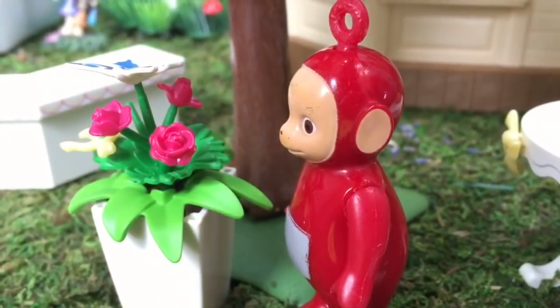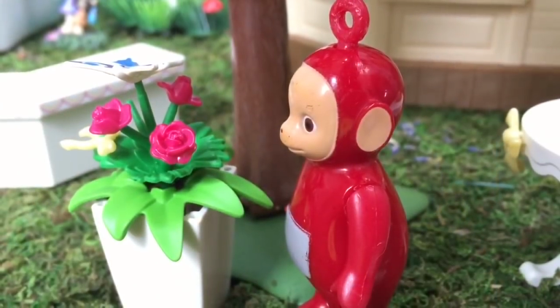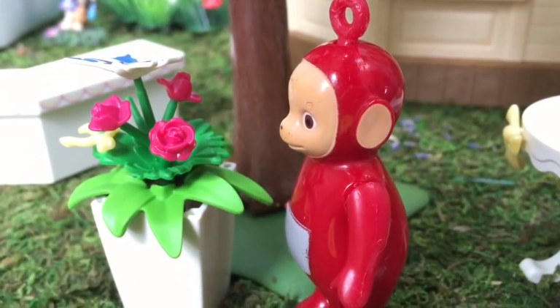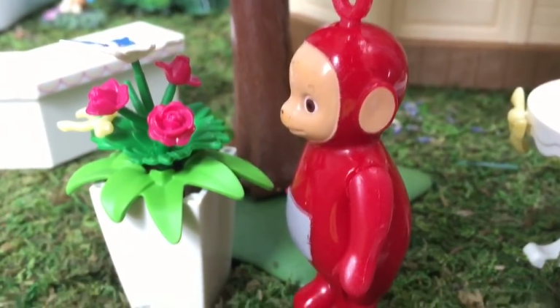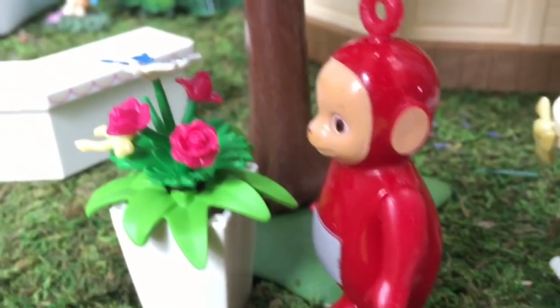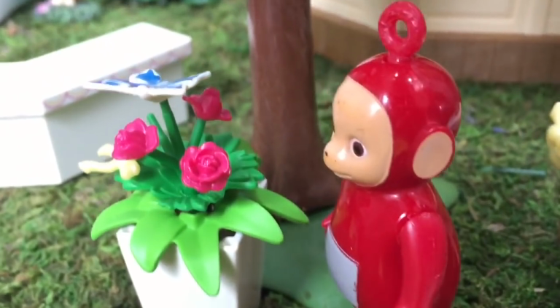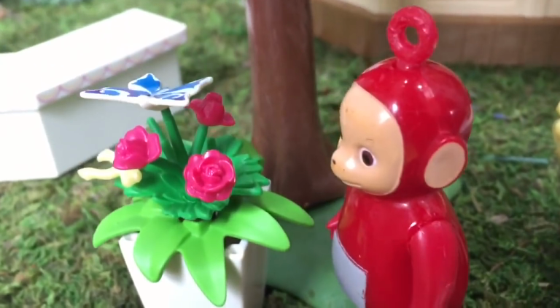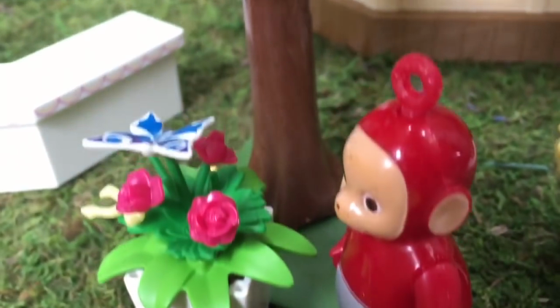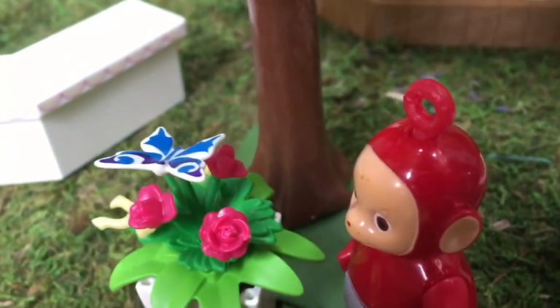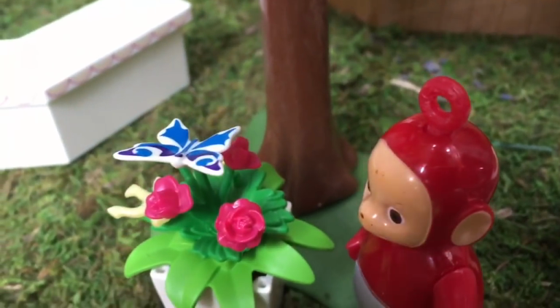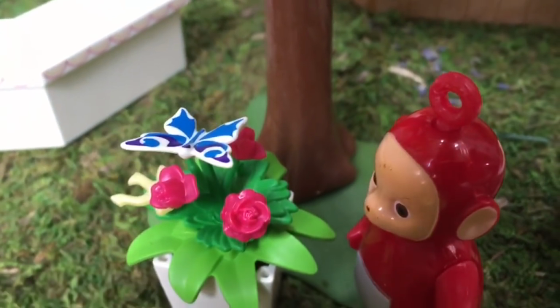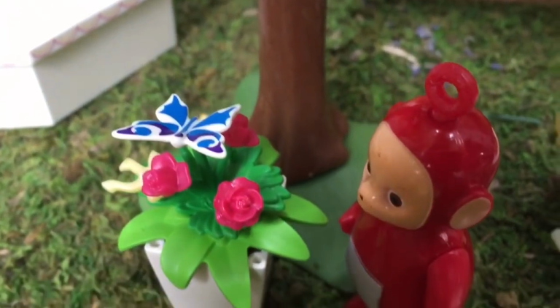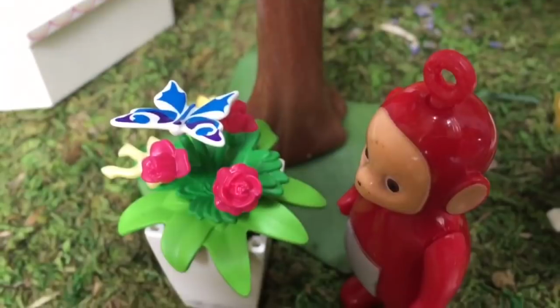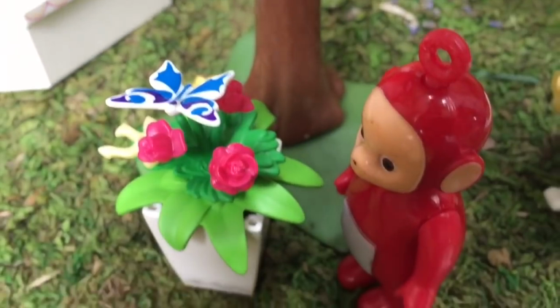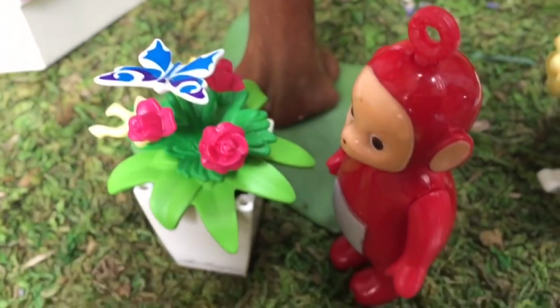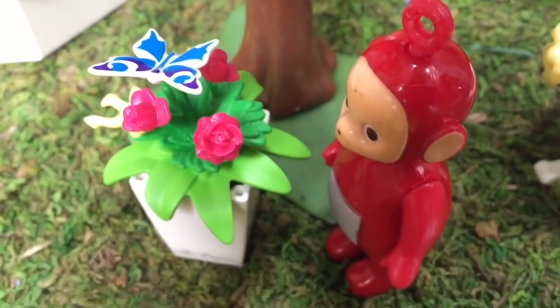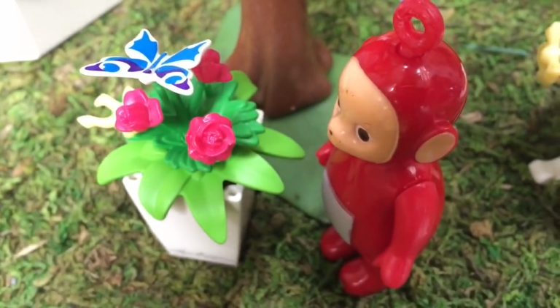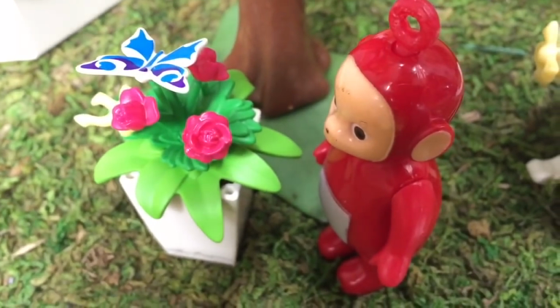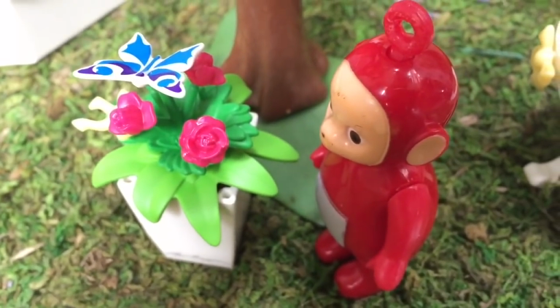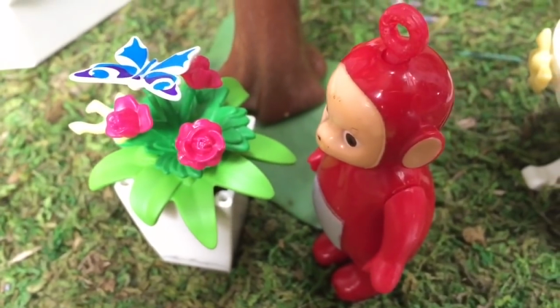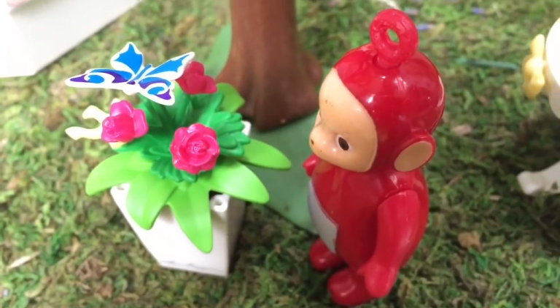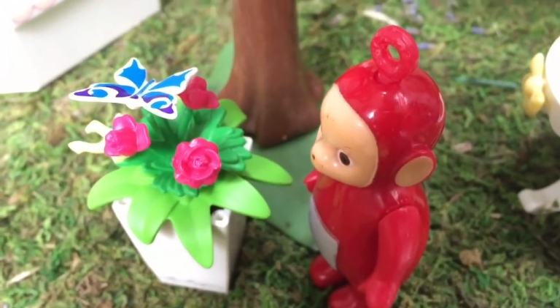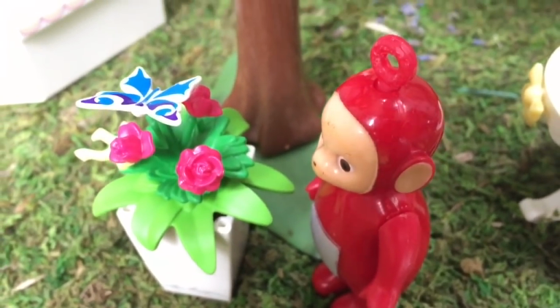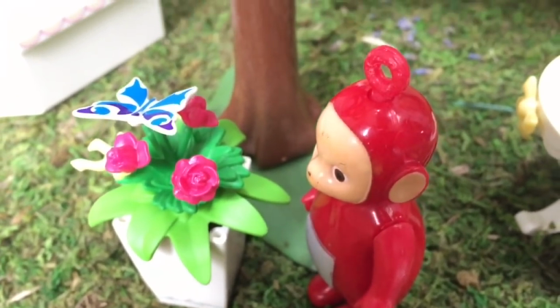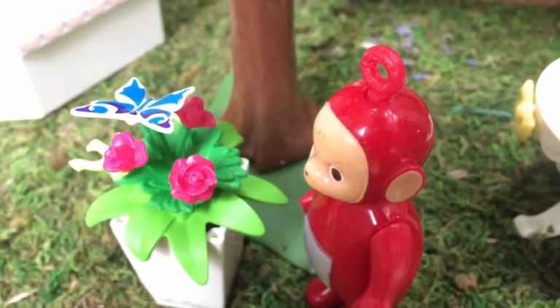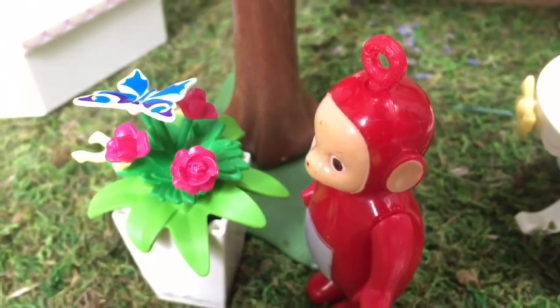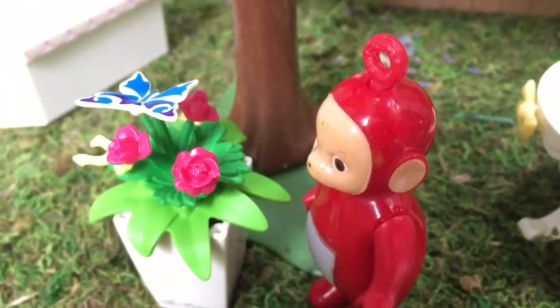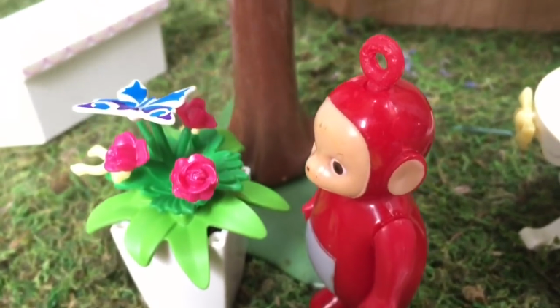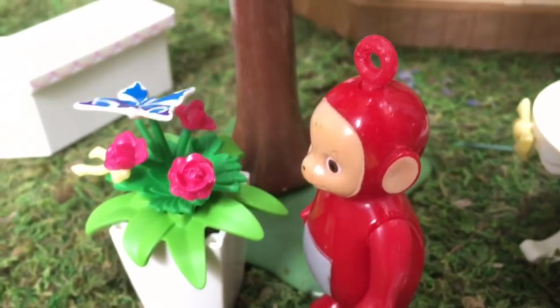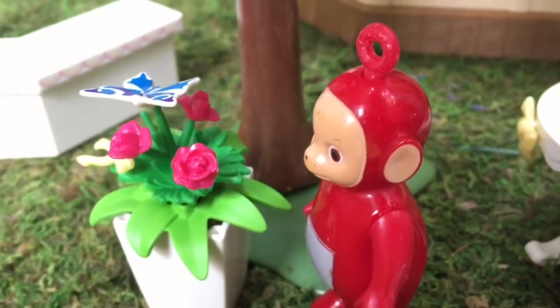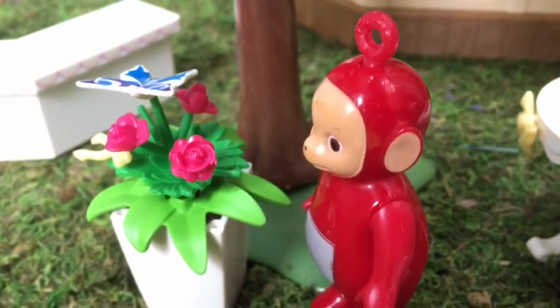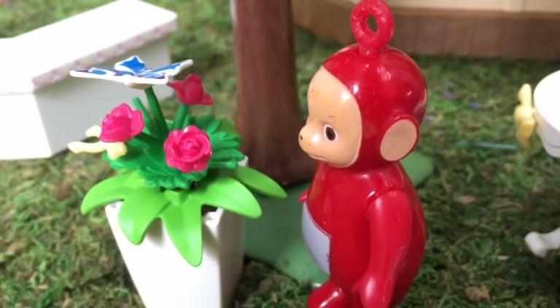Po picked fresh flowers from the garden and created bouquets. There's a beautiful butterfly that just landed on one of the flowers.